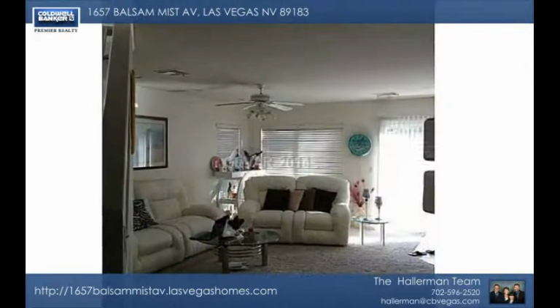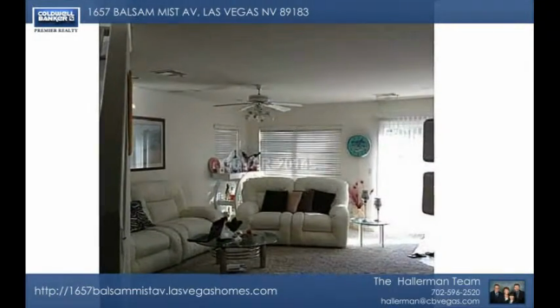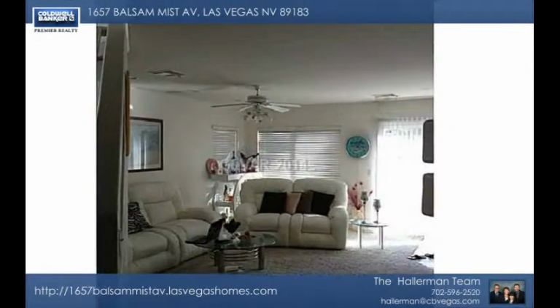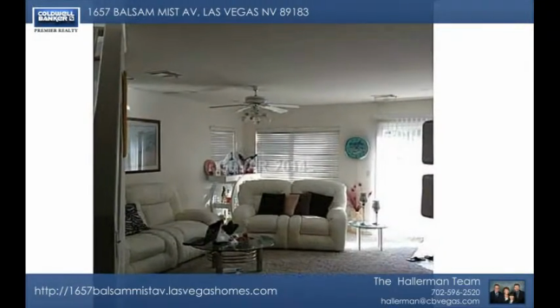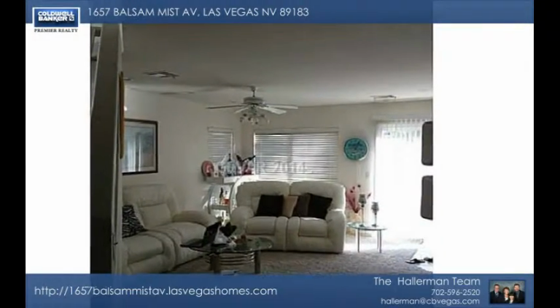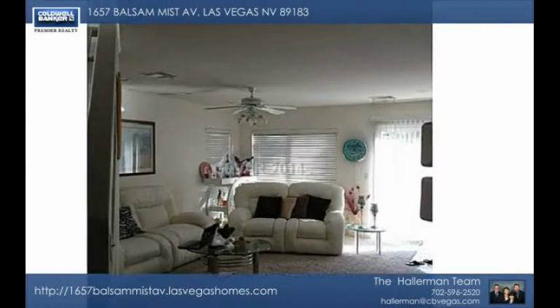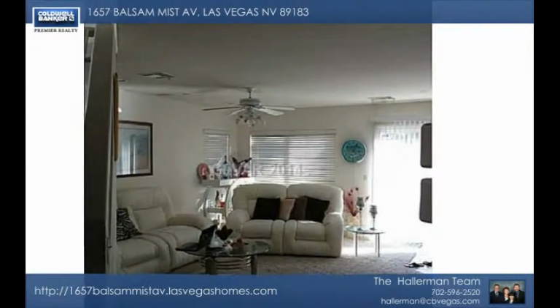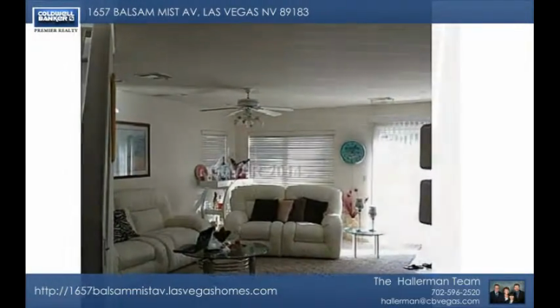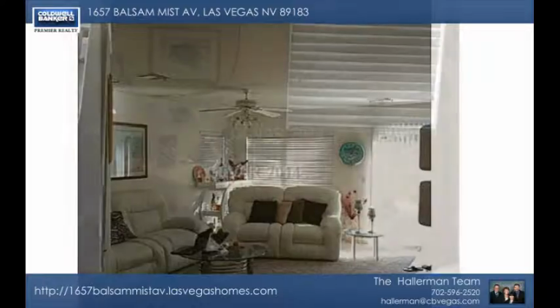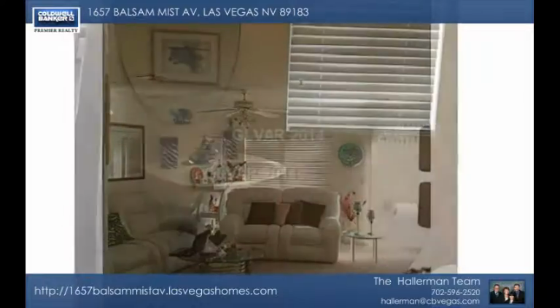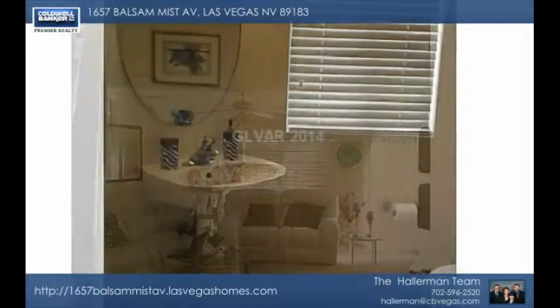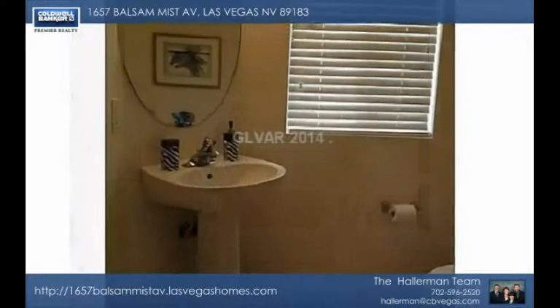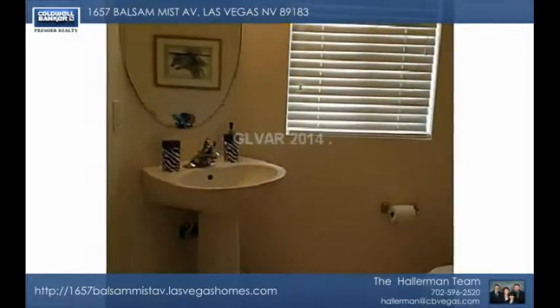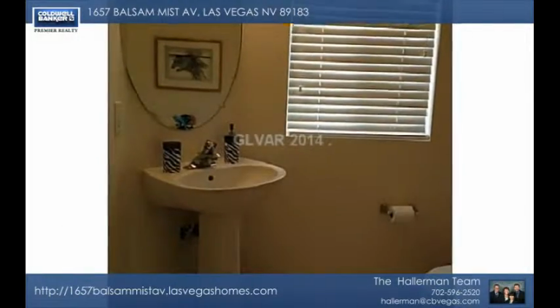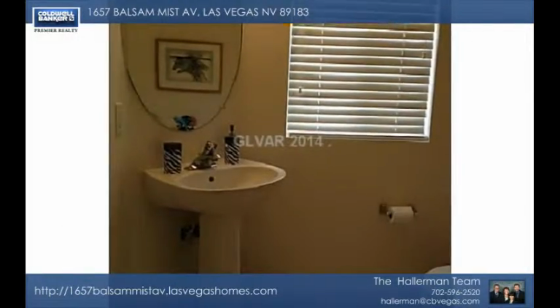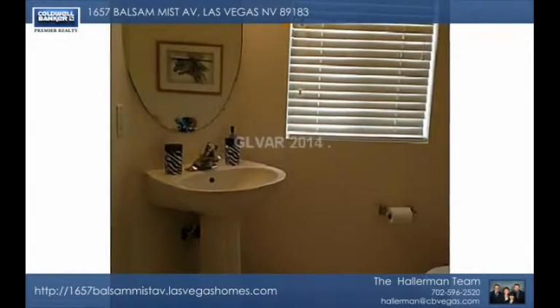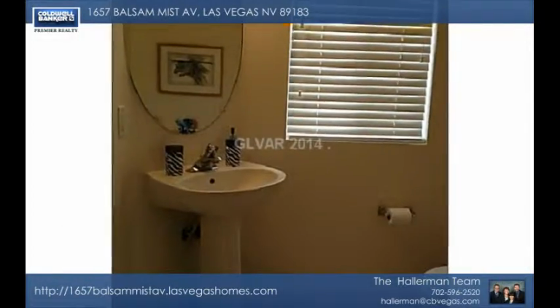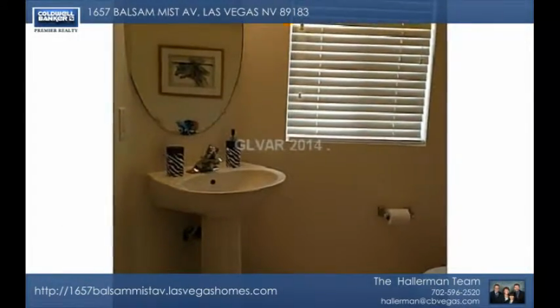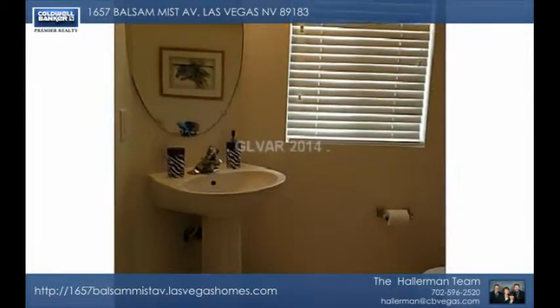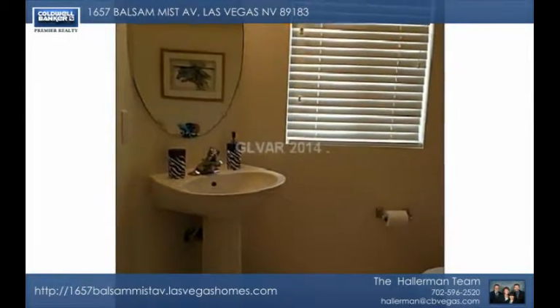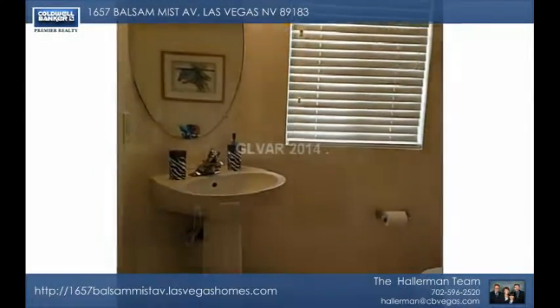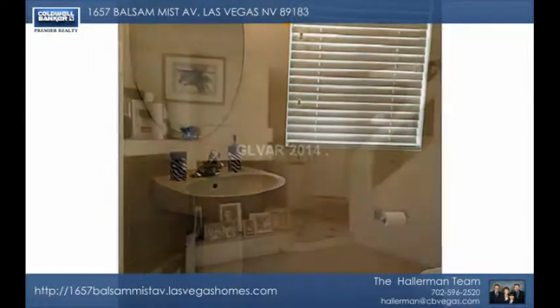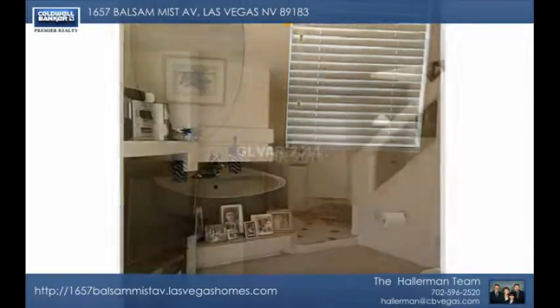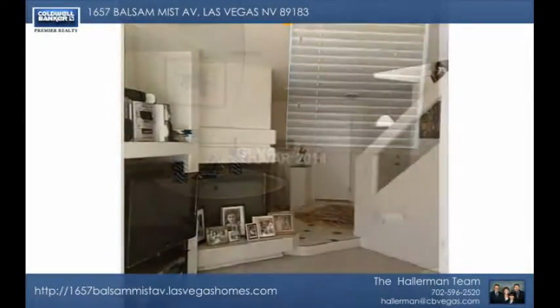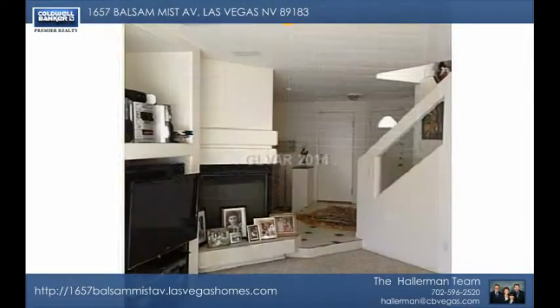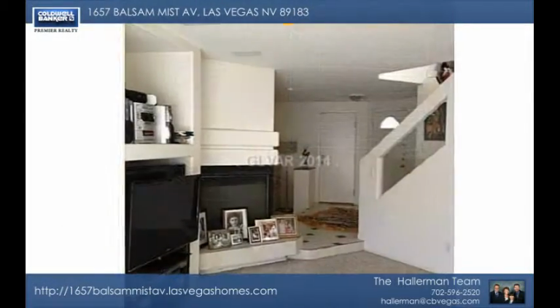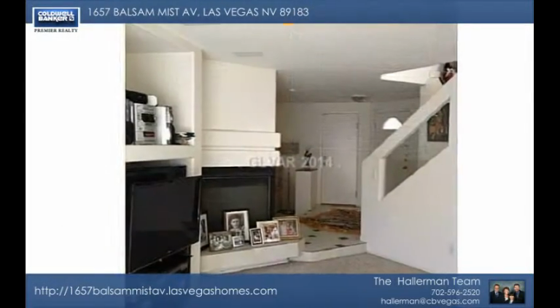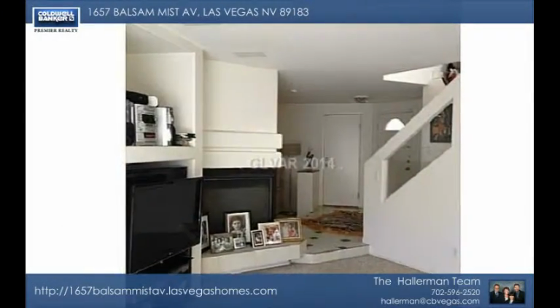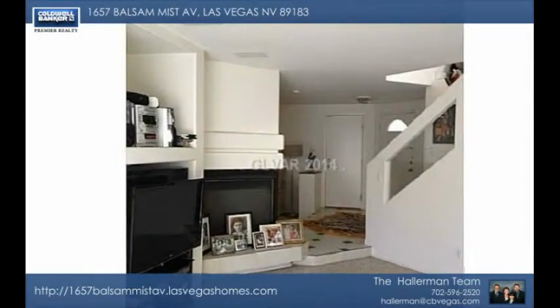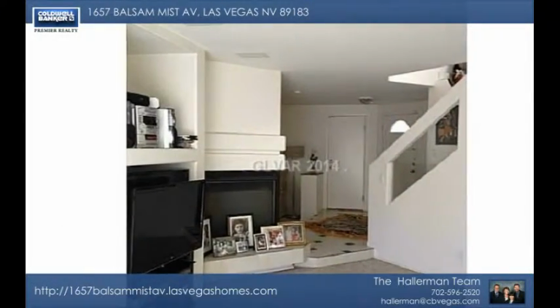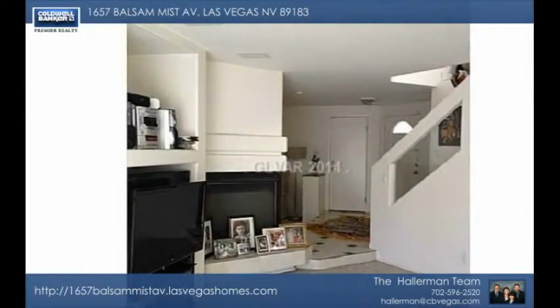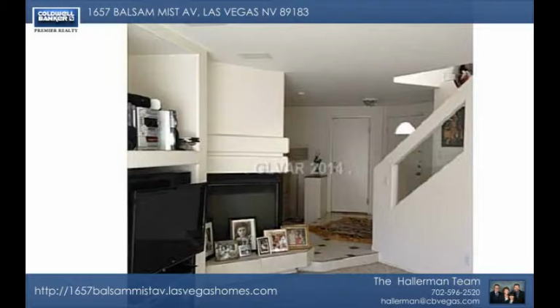The kitchen has granite counters, upgraded cabinetry and a wide open feel. It's in a lovely area near schools, shopping and highways.